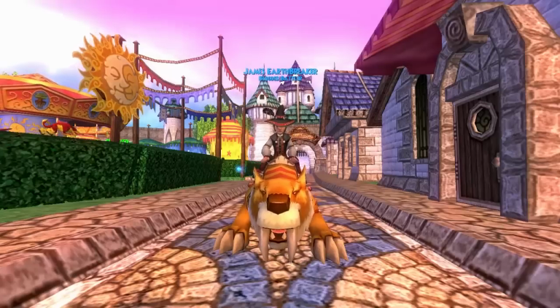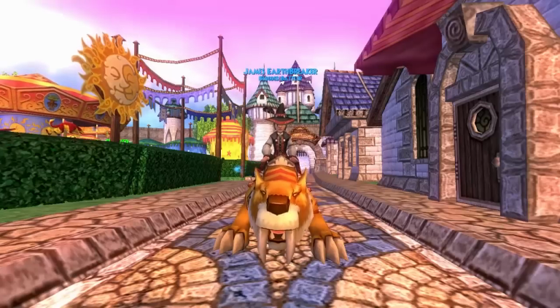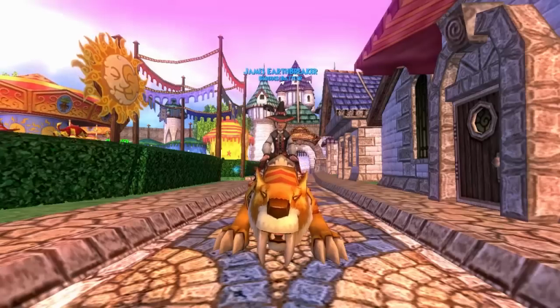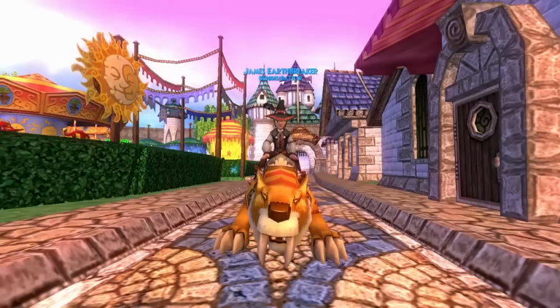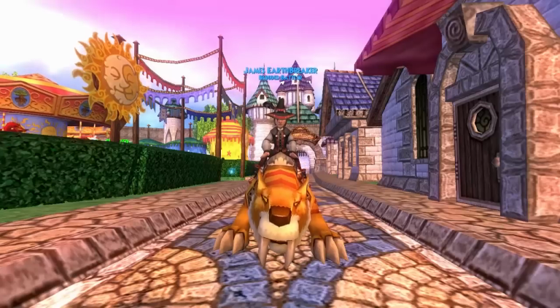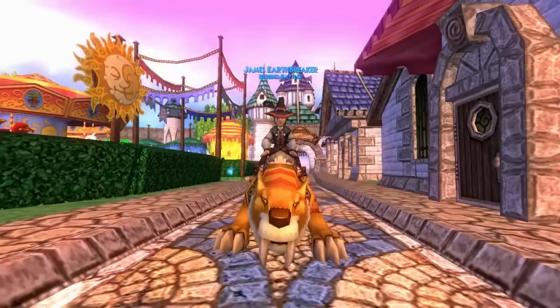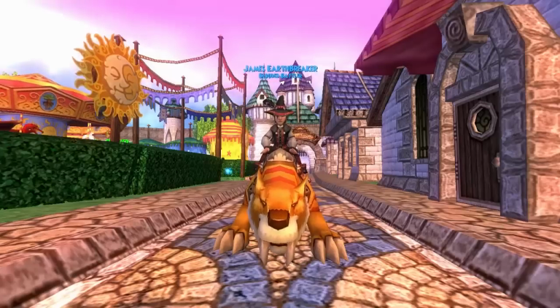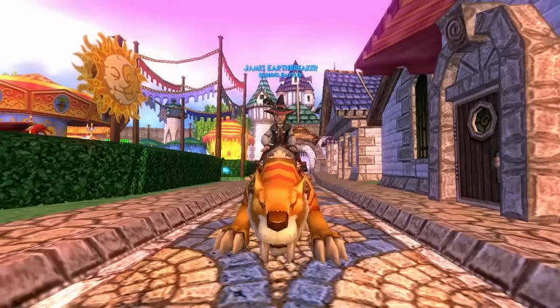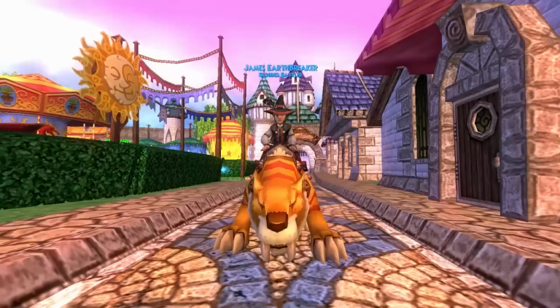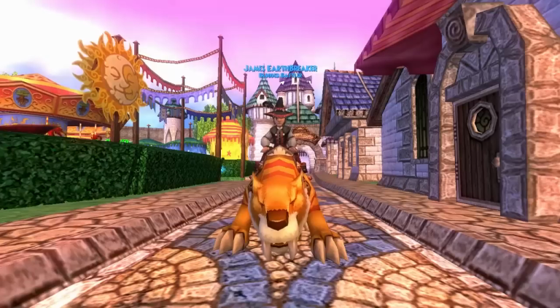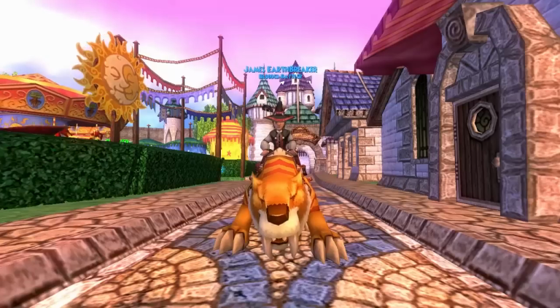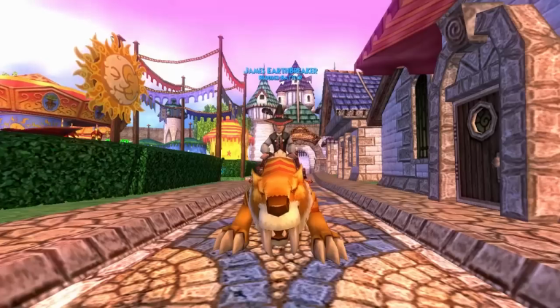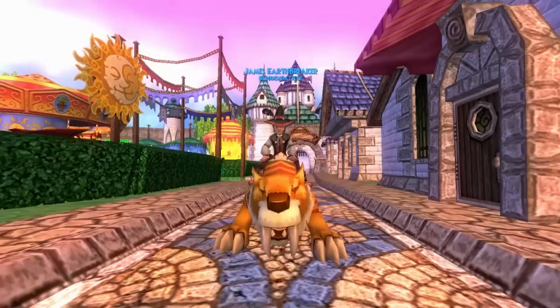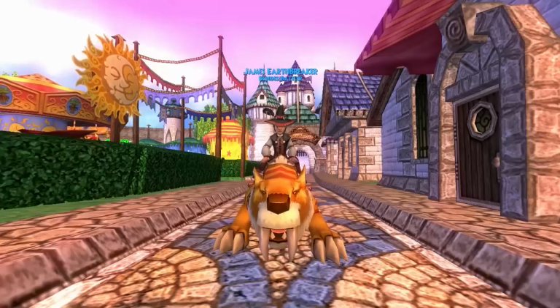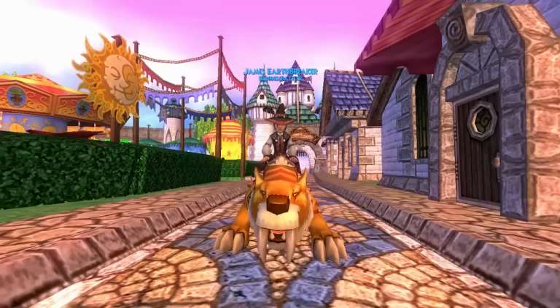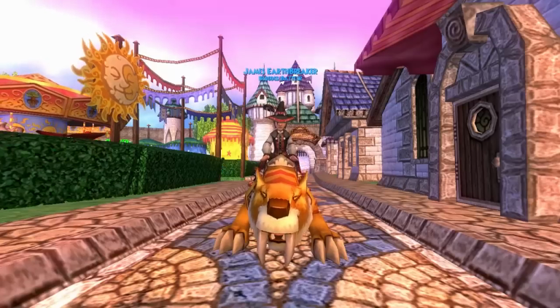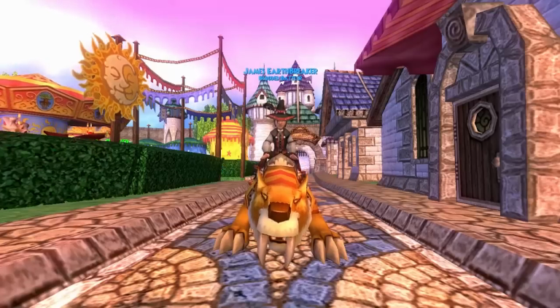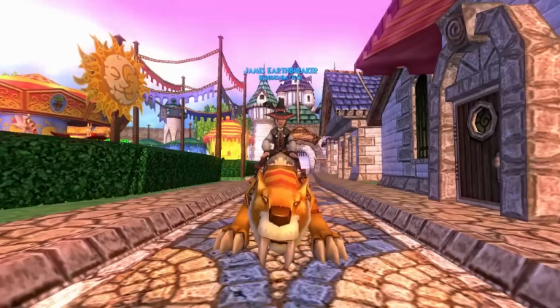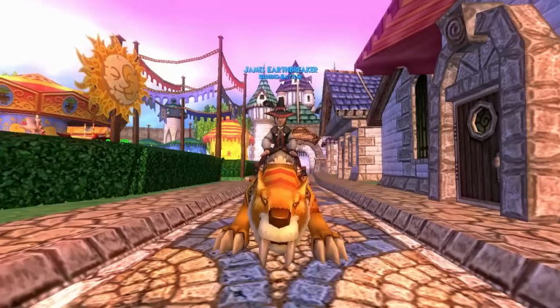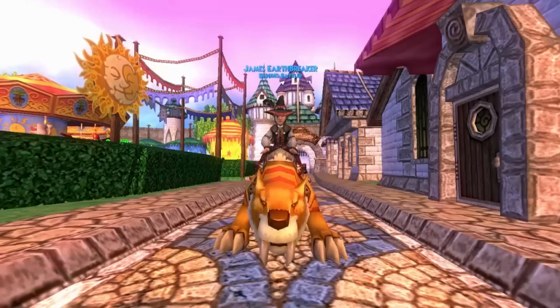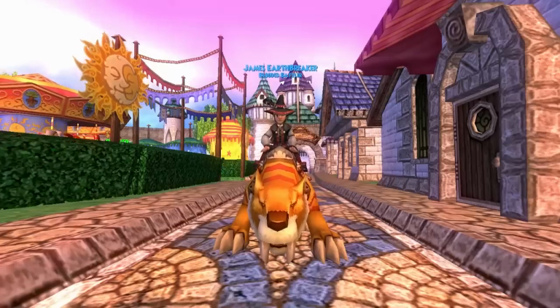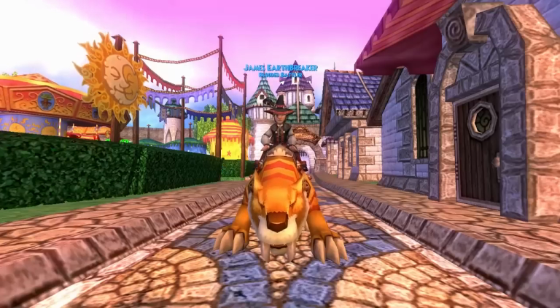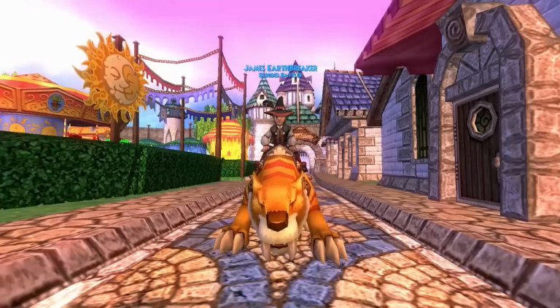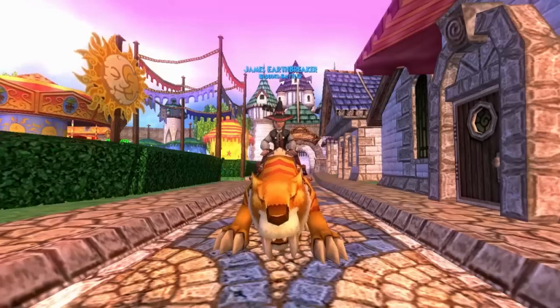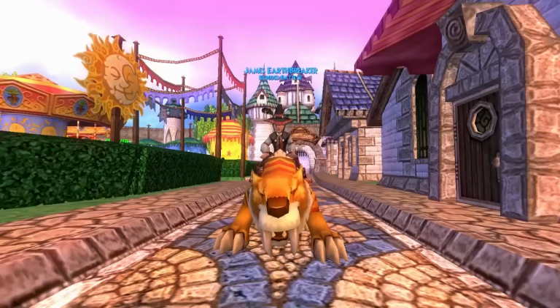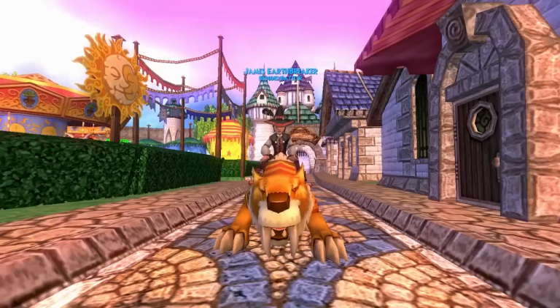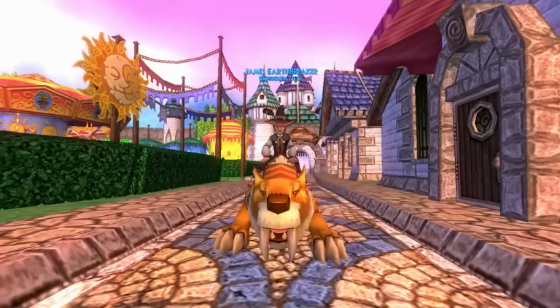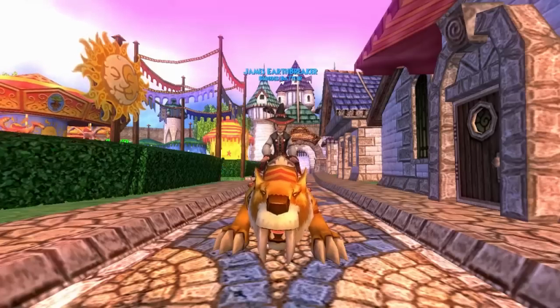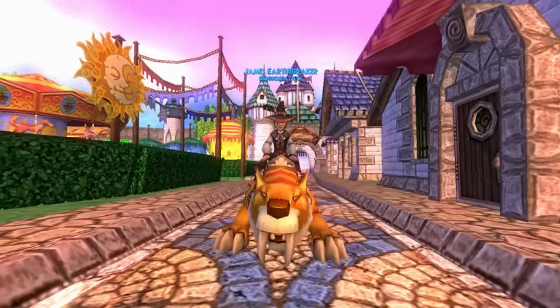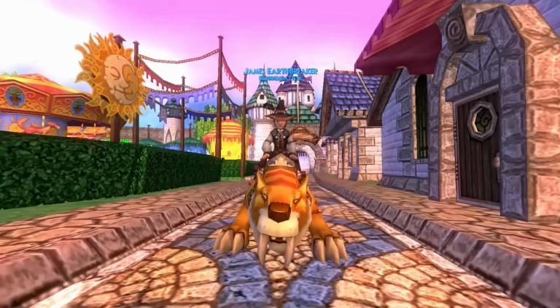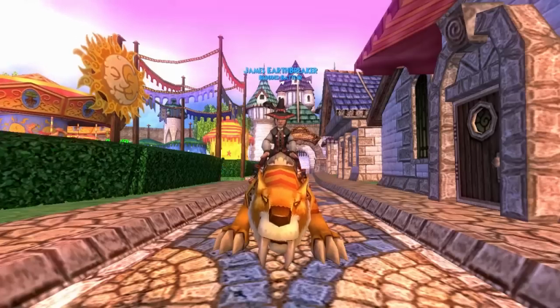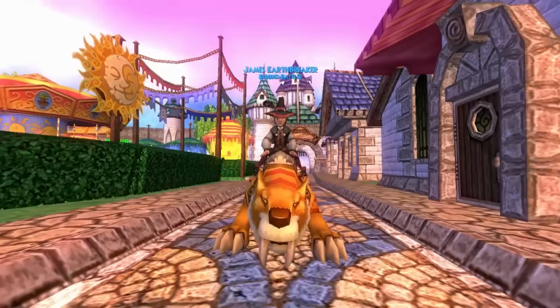I'm not saying that this is factual, that this is an actual thing, but I'm going to say that if this is fake, this is a pretty pro Photoshop.